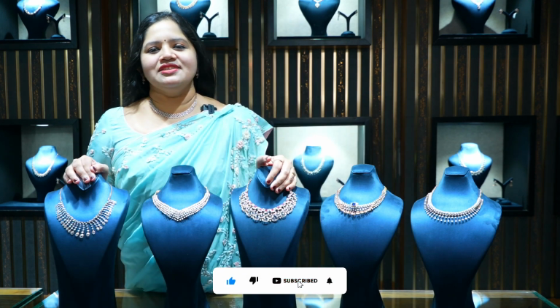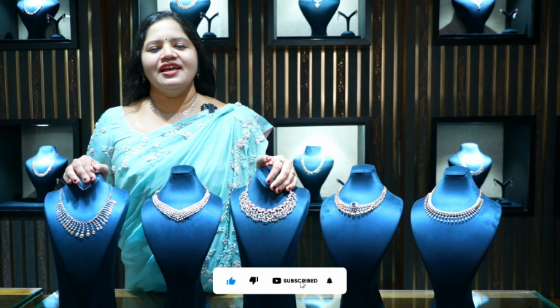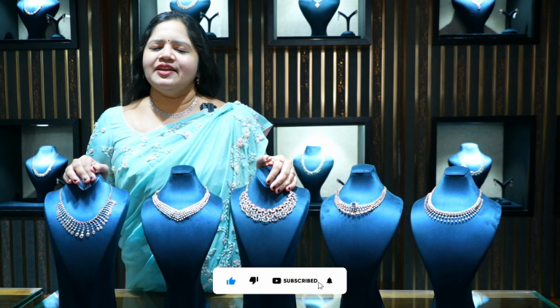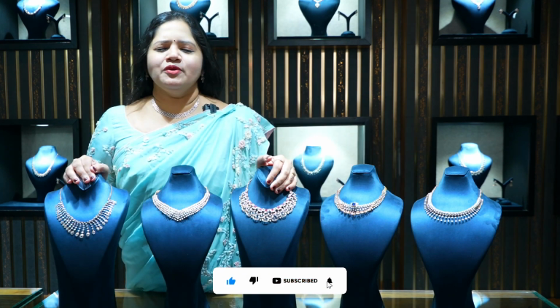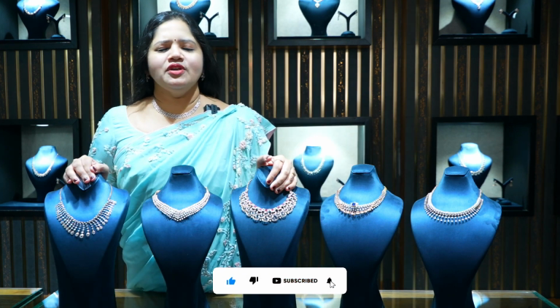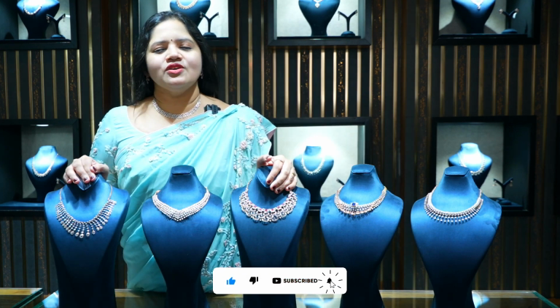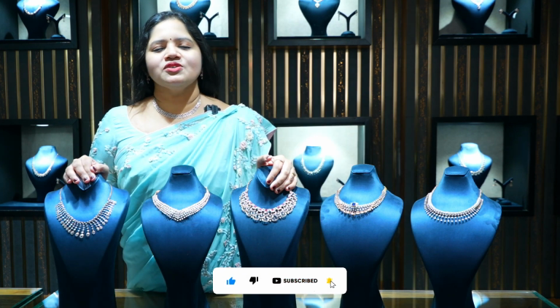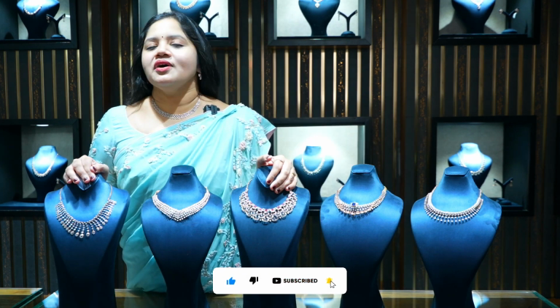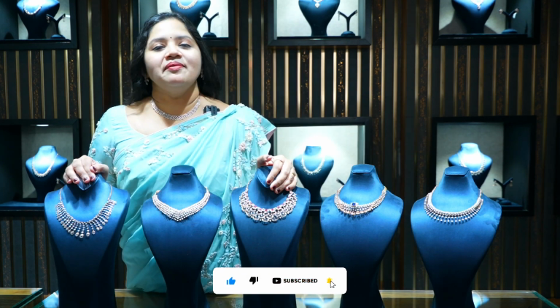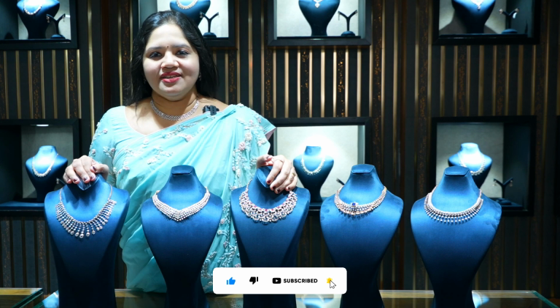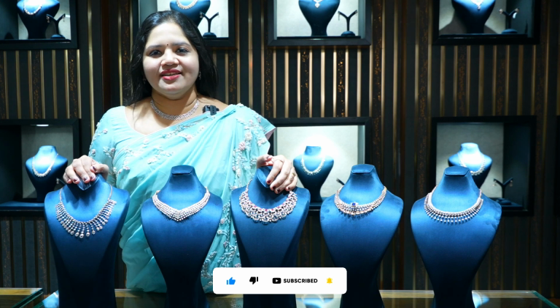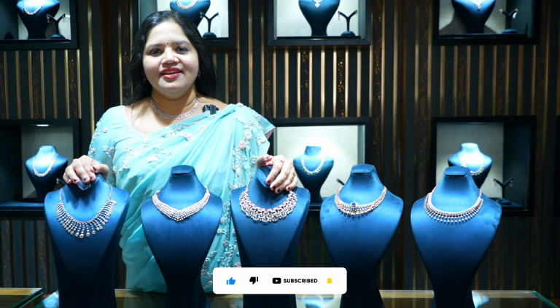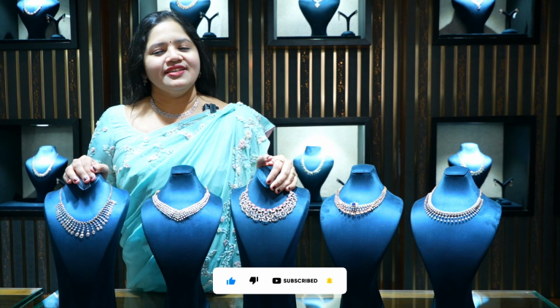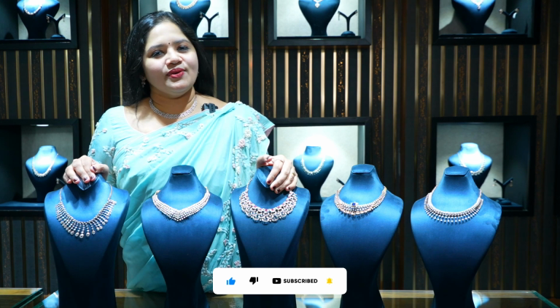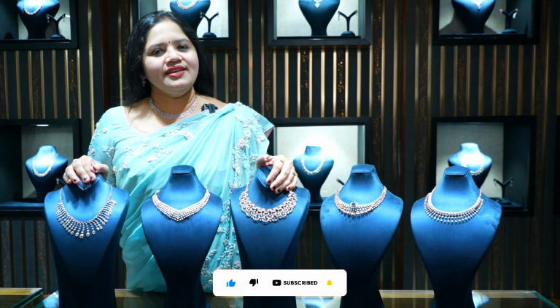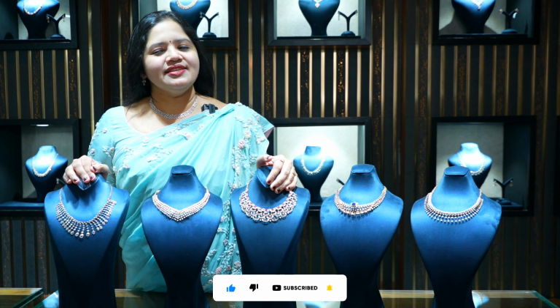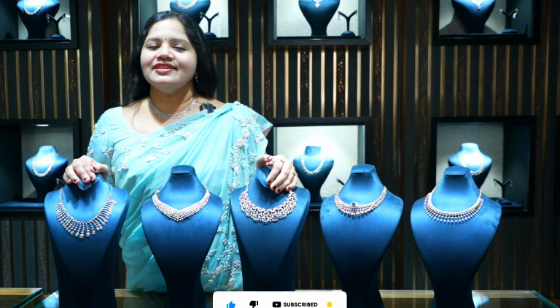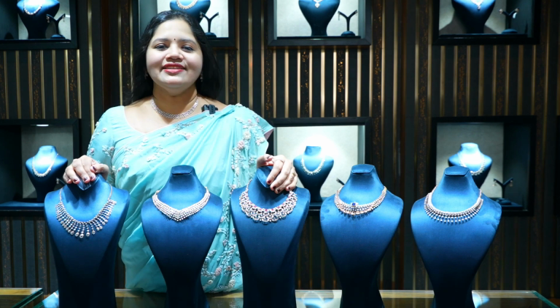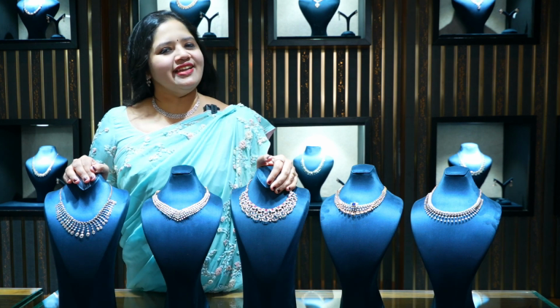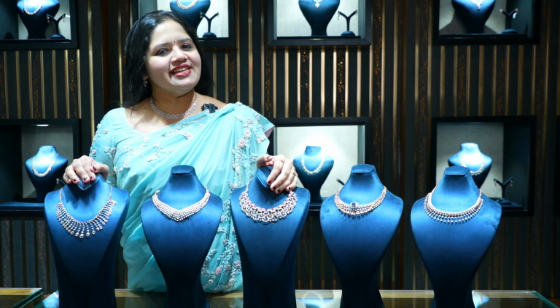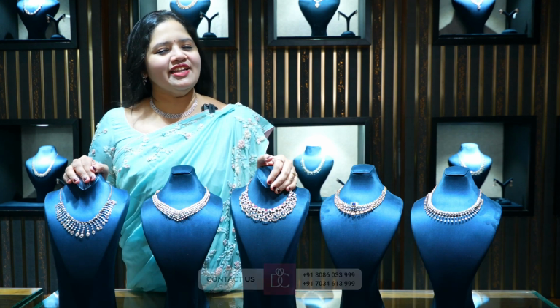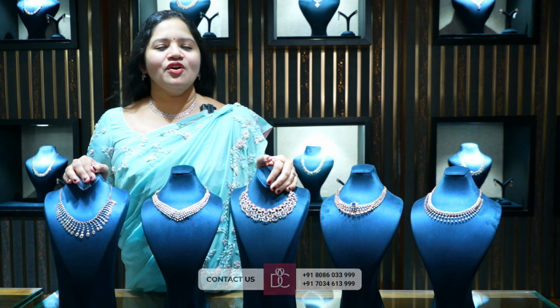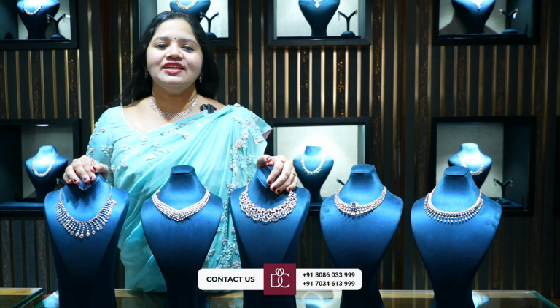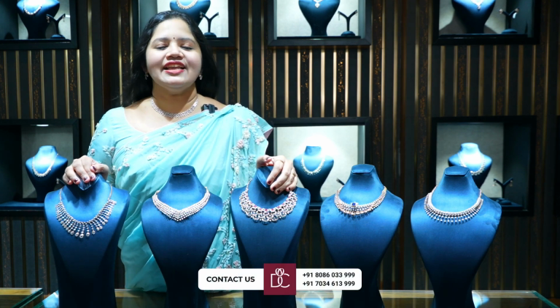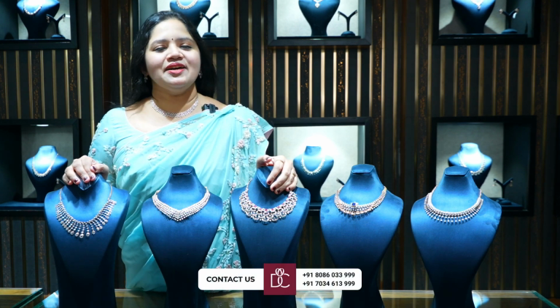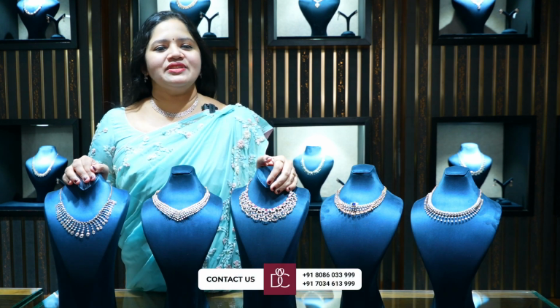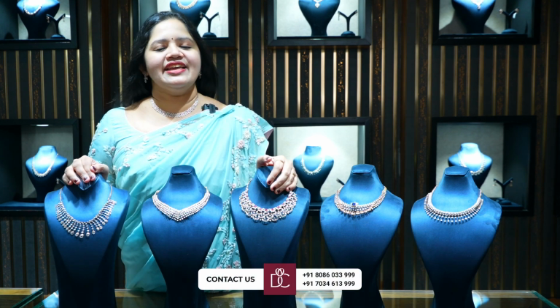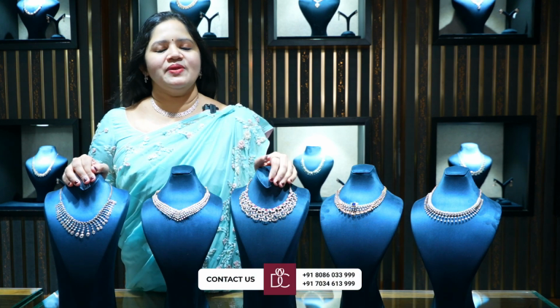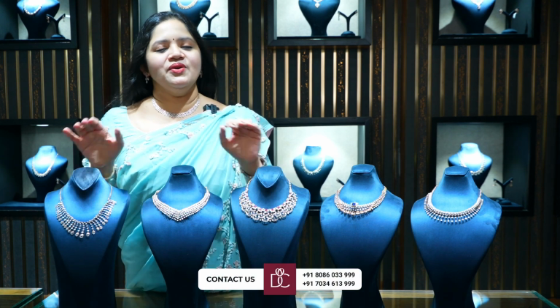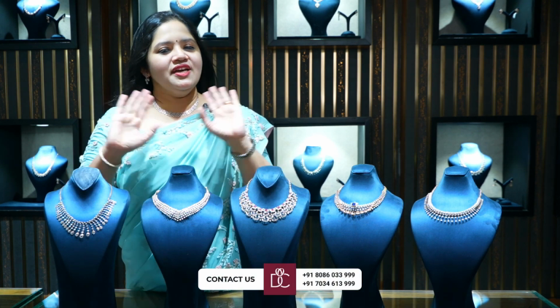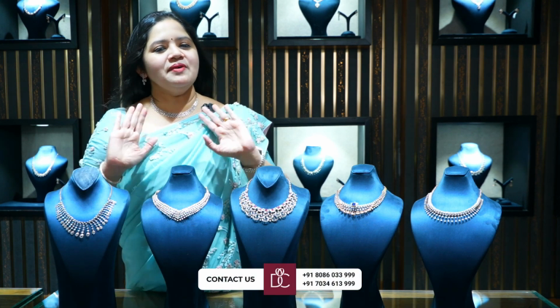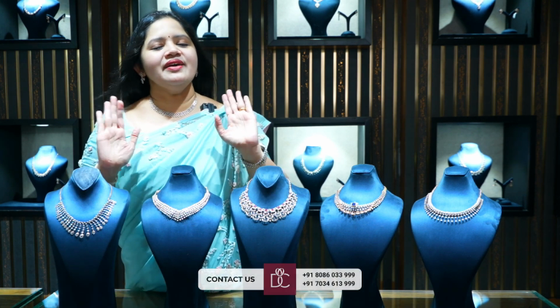The beauty is also amazing. So guys, it's Kirthi Deni signing off. Until I come with the next video, bye bye.